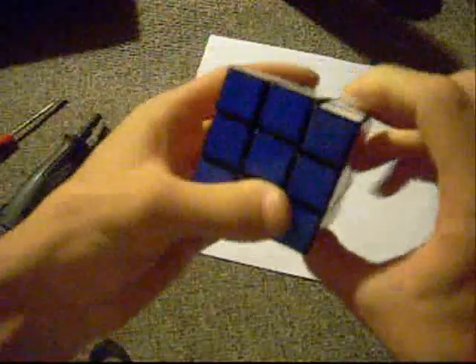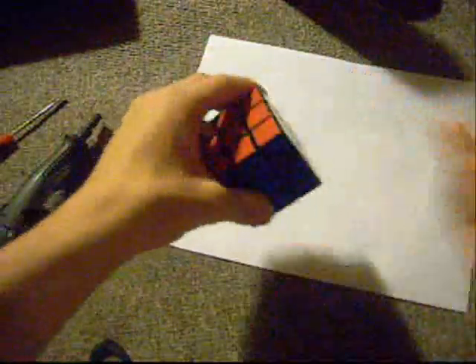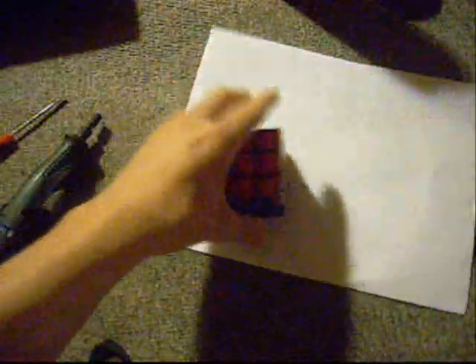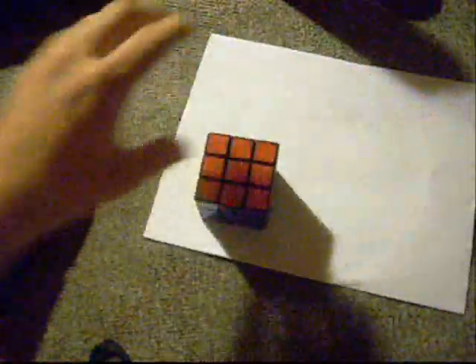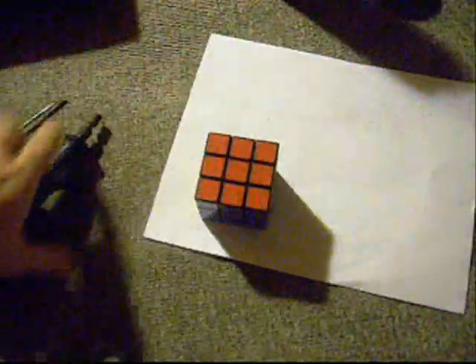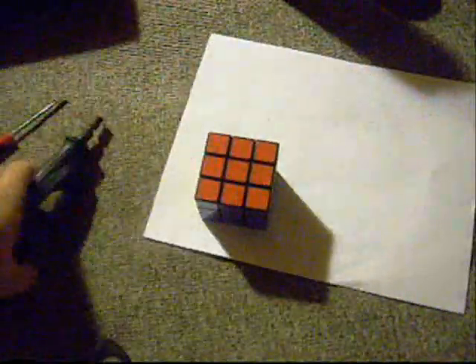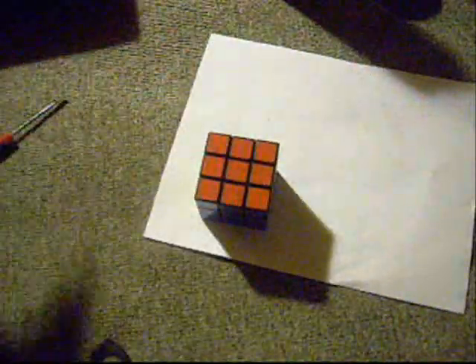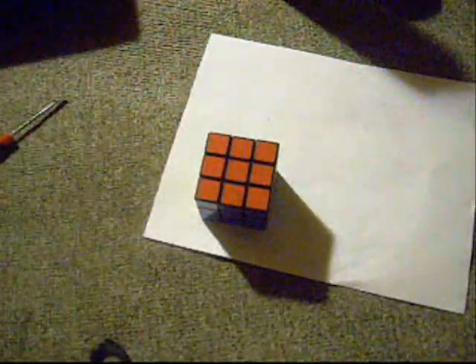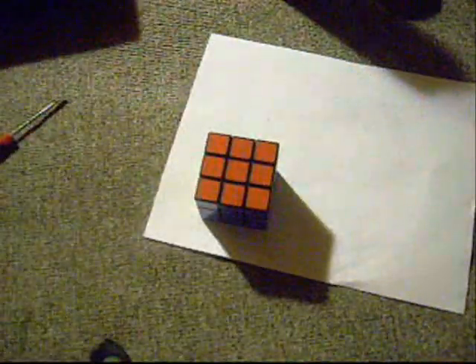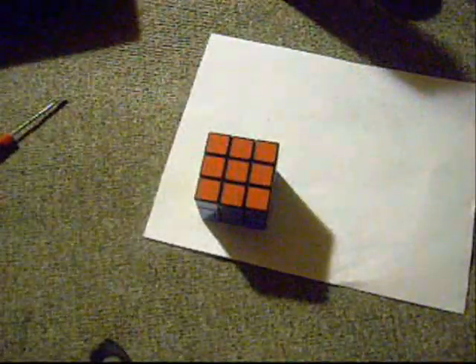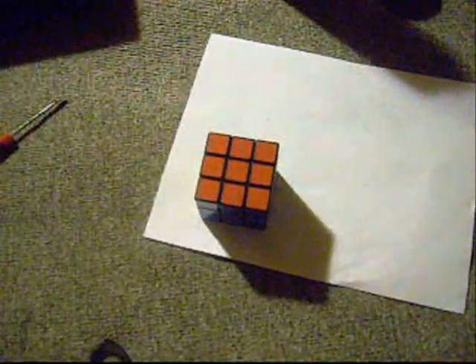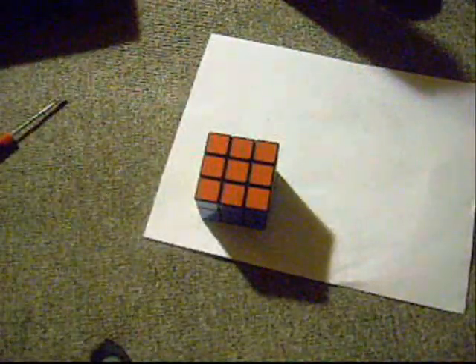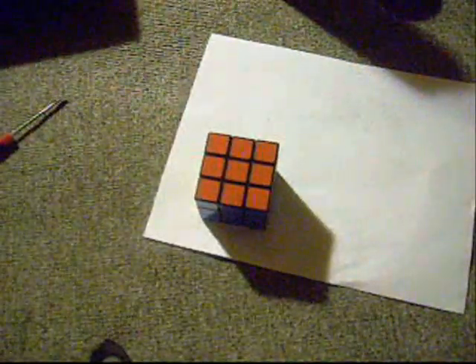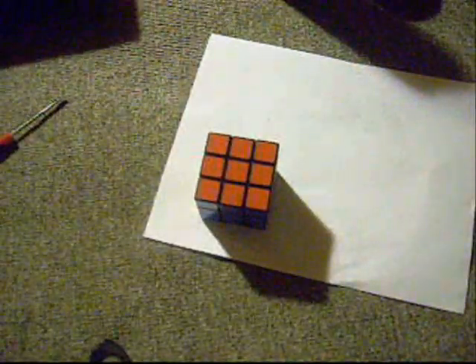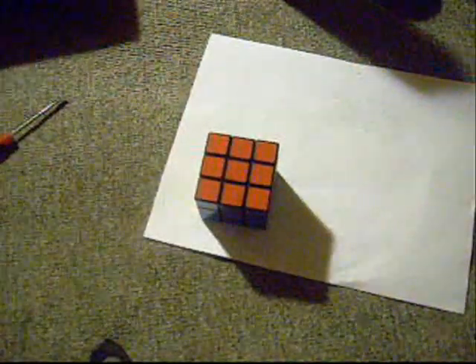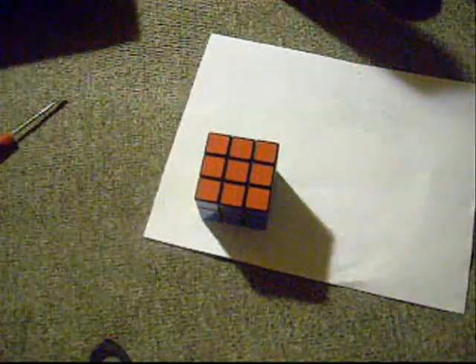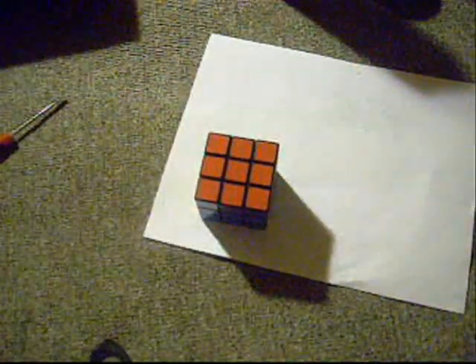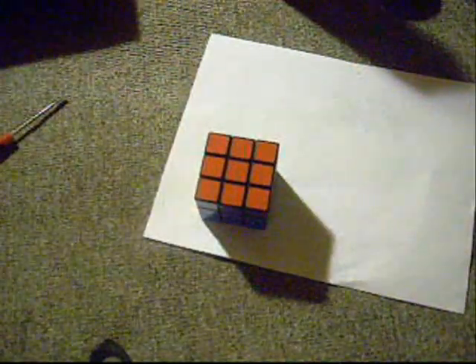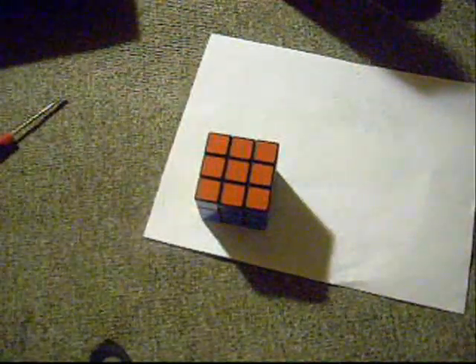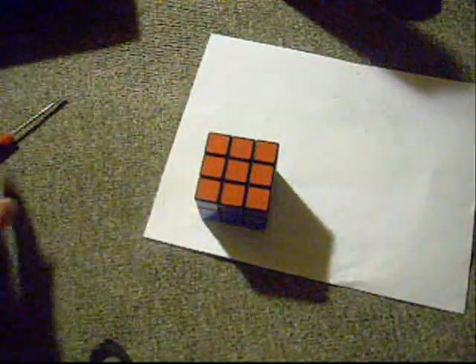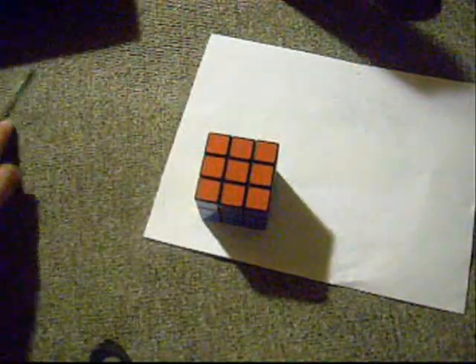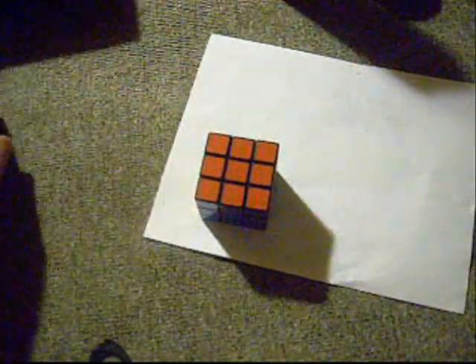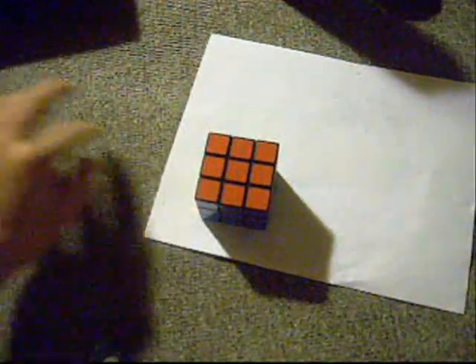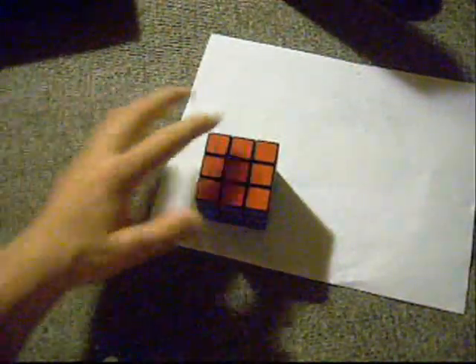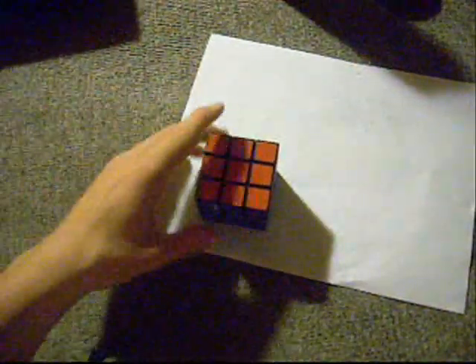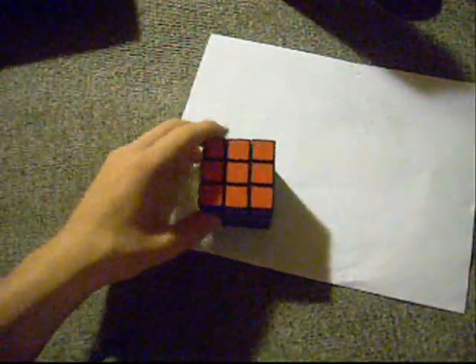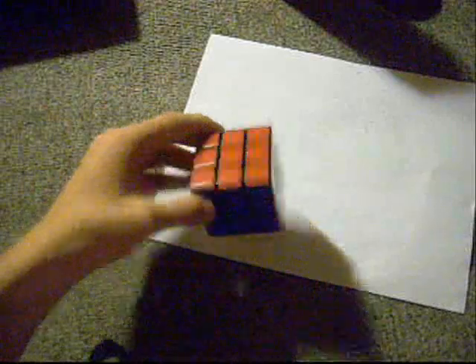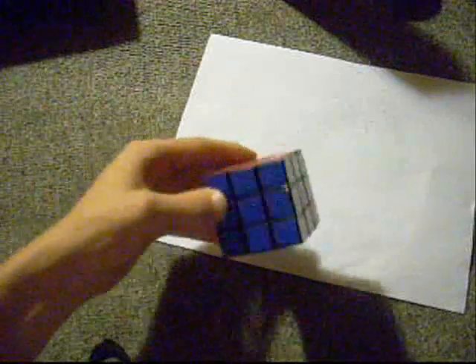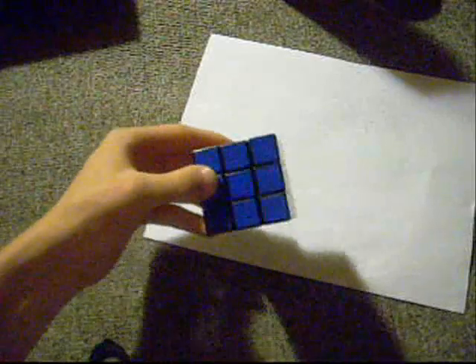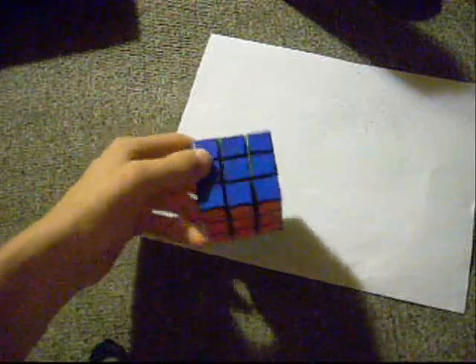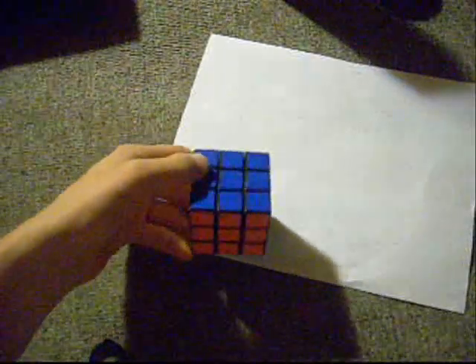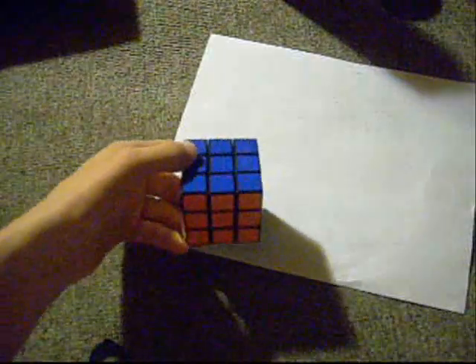Anyway, that's my mod and it works out pretty nicely. I'm going to go ahead and put all this extra stuff away and do an example solve.